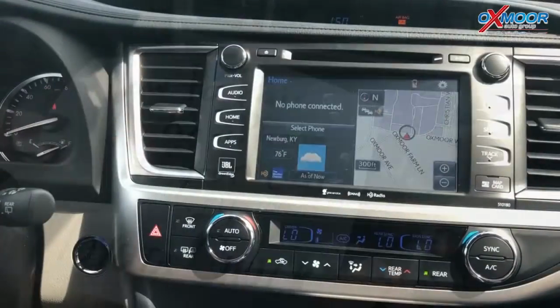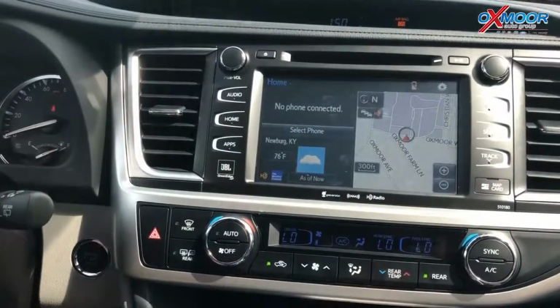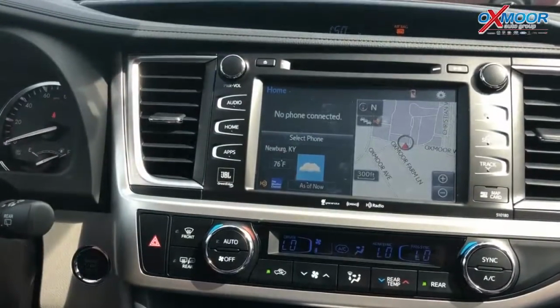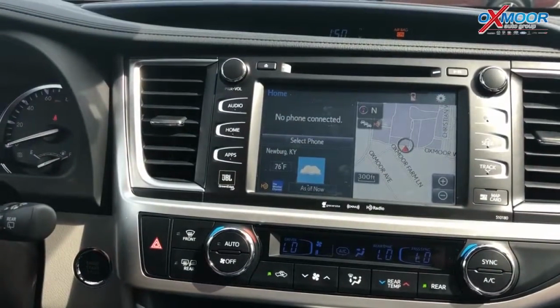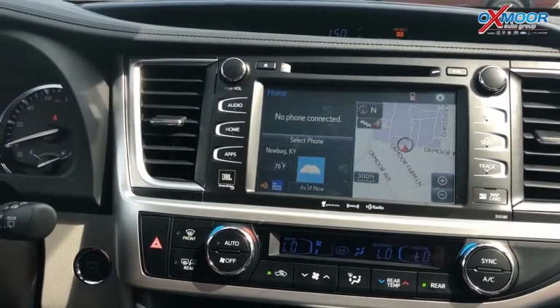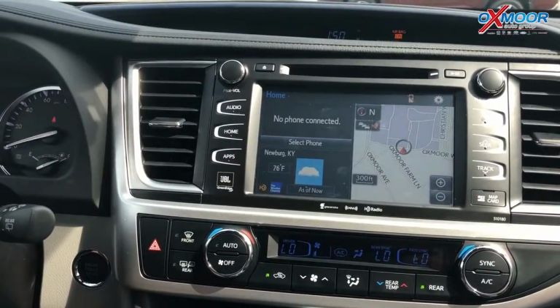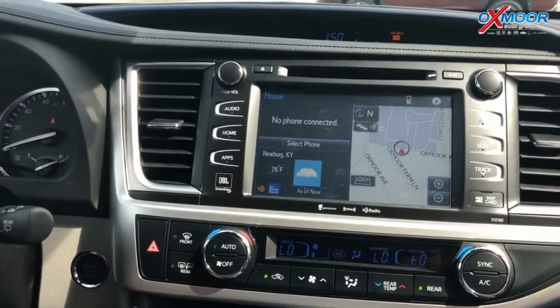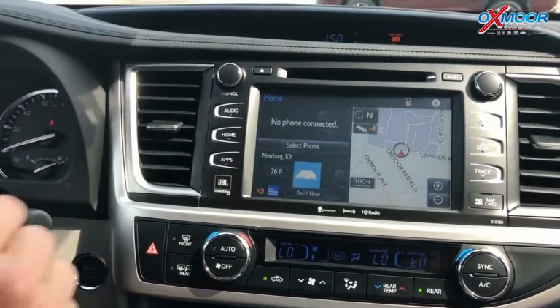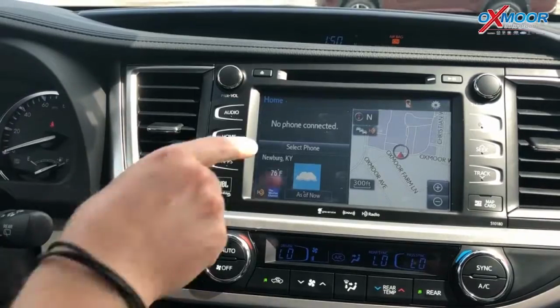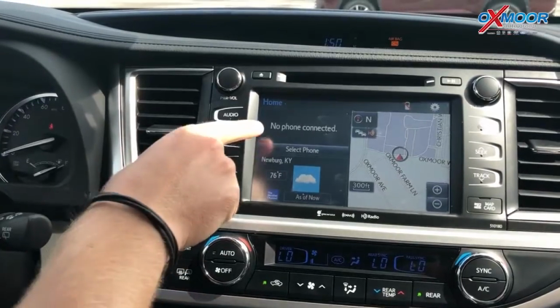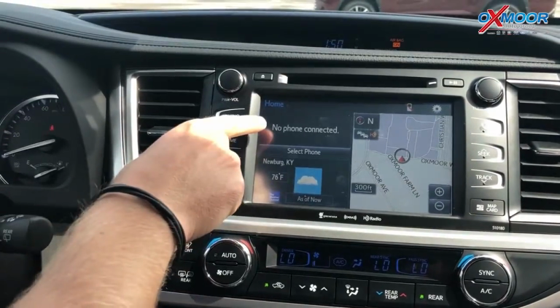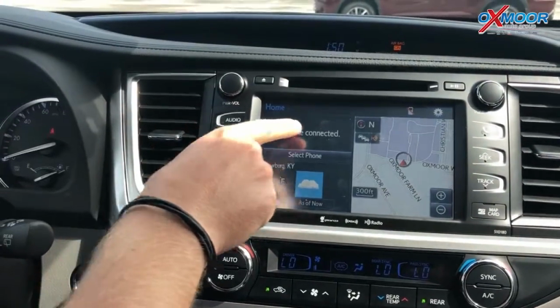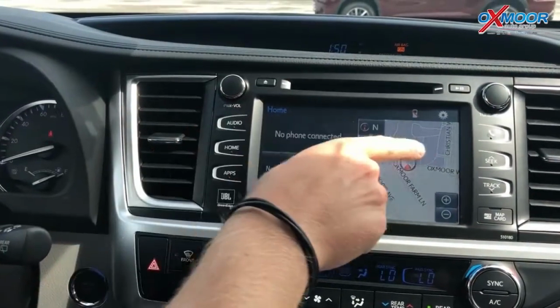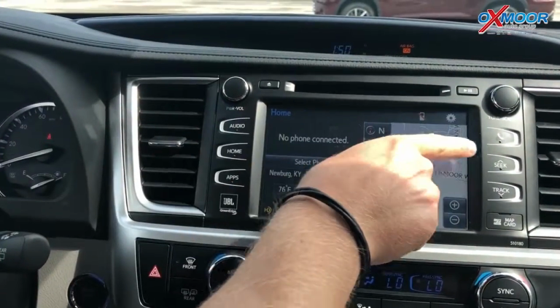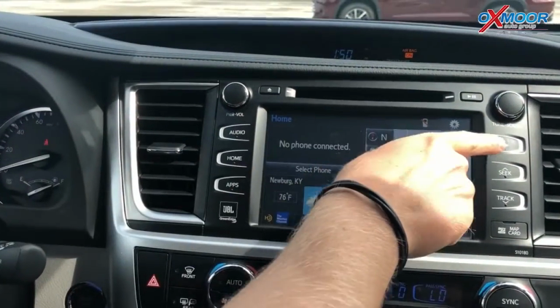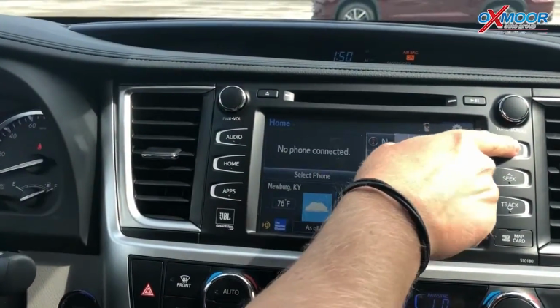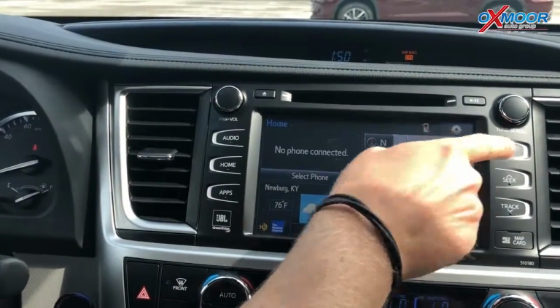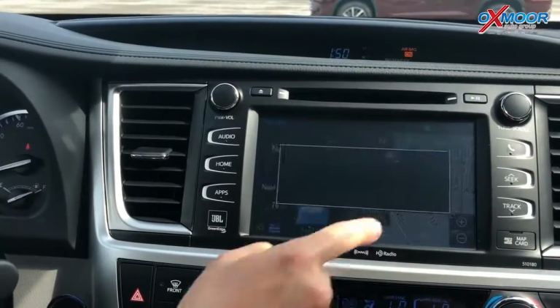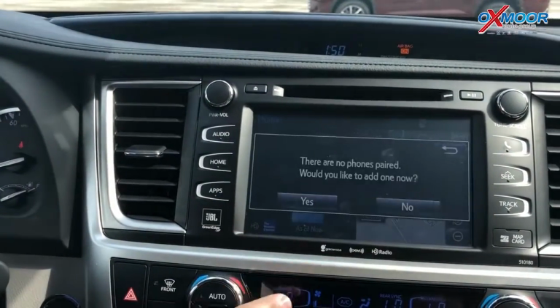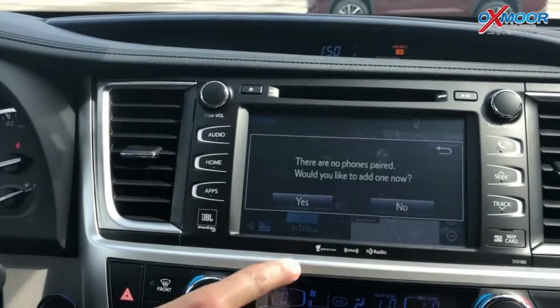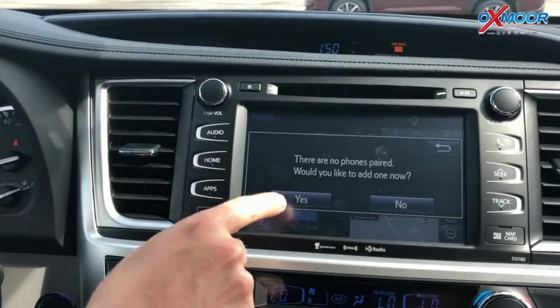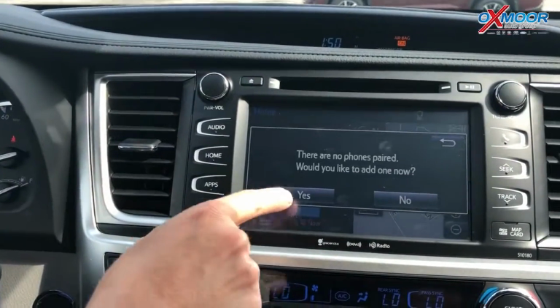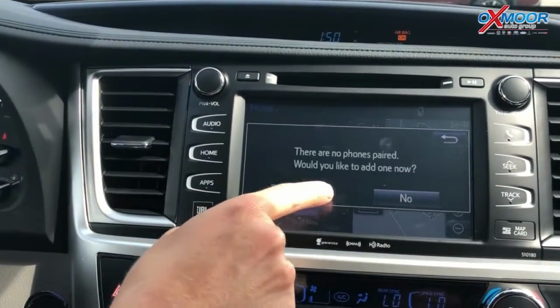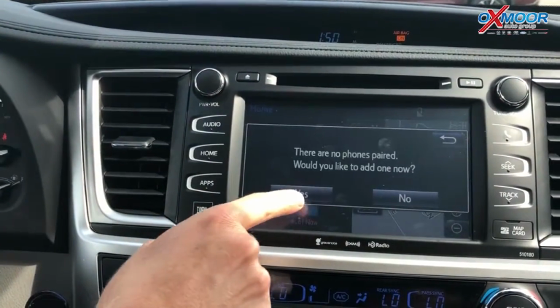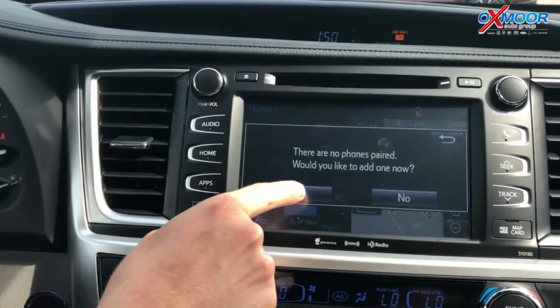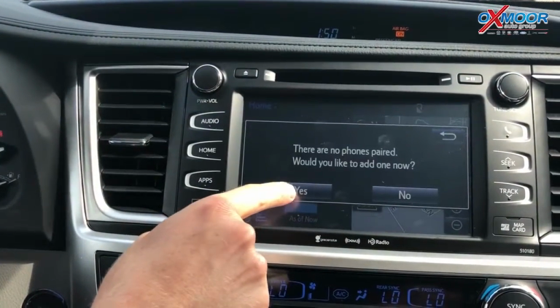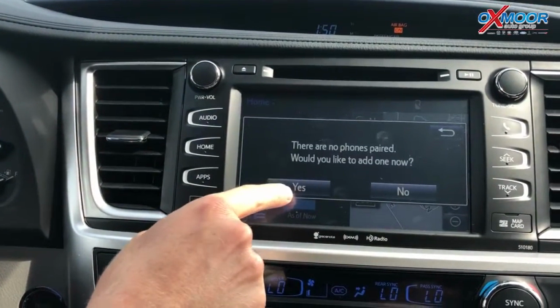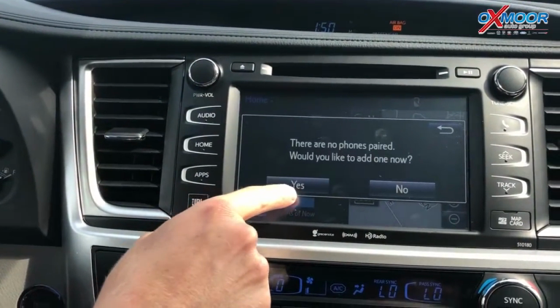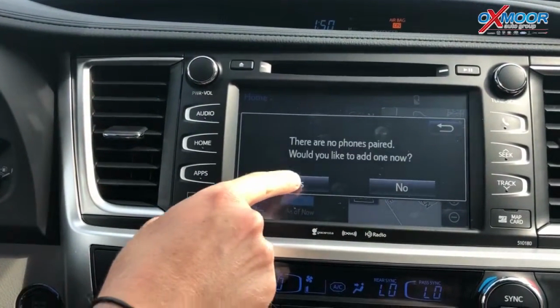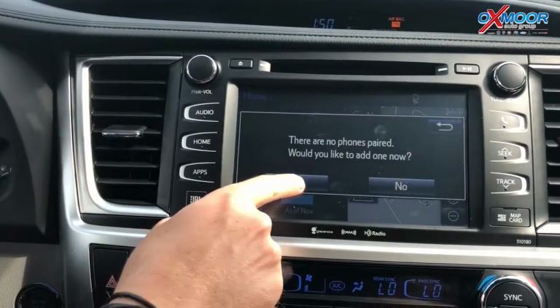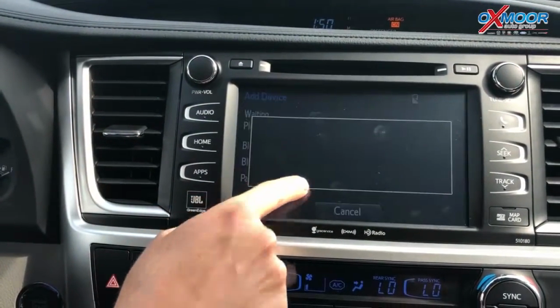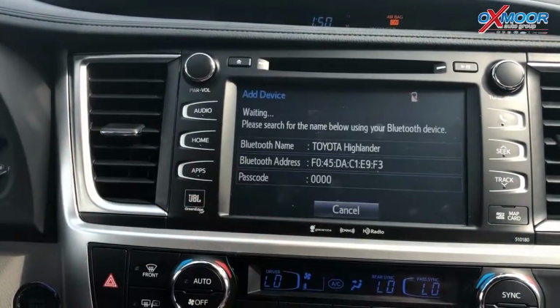So we're going to connect my phone. As you can see, no phone is connected. I'm going to hit the phone button. There are no phones paired — would you like to add one now? Yes.